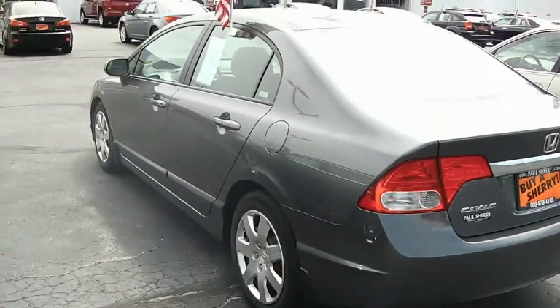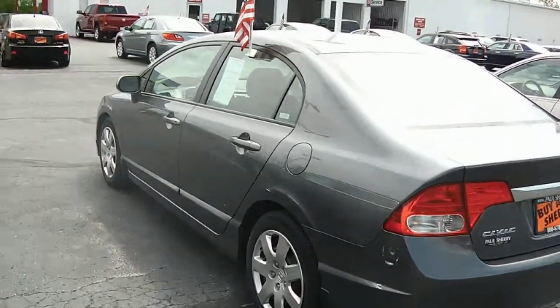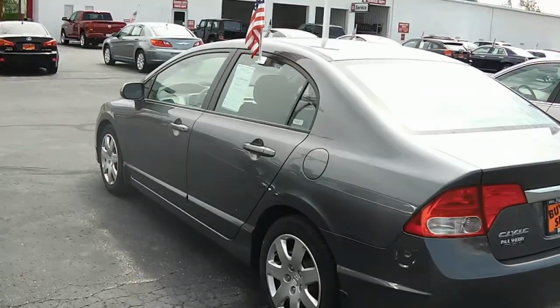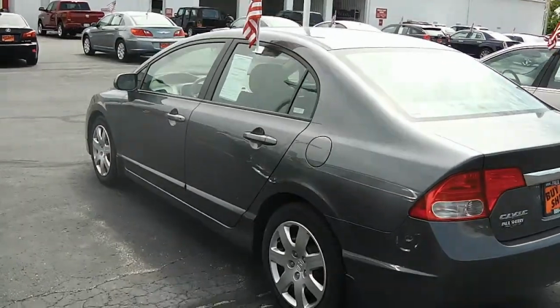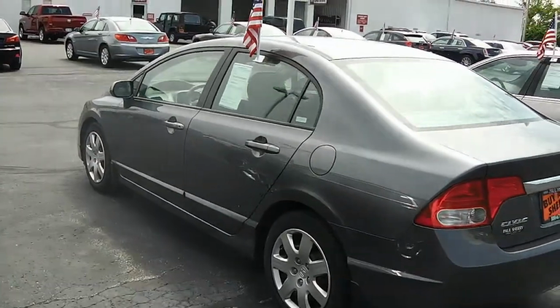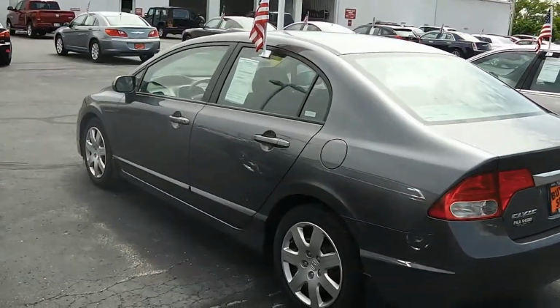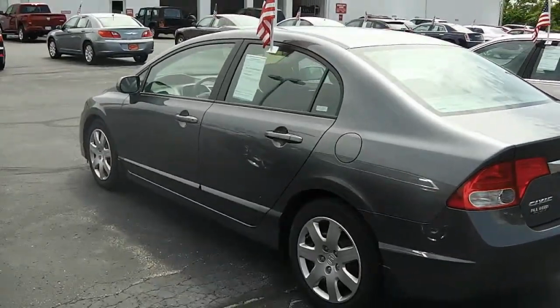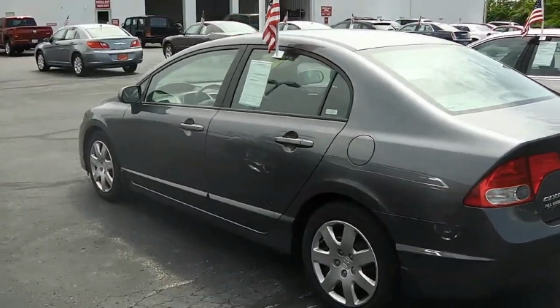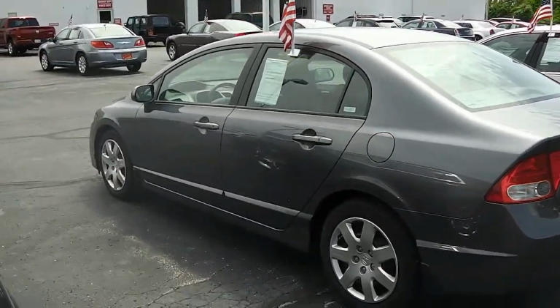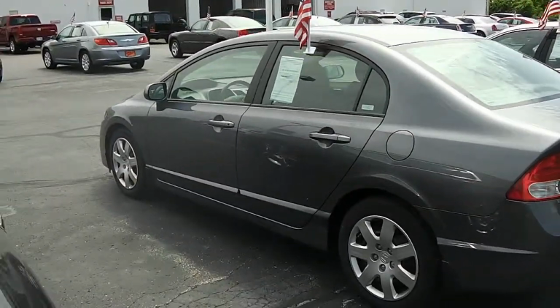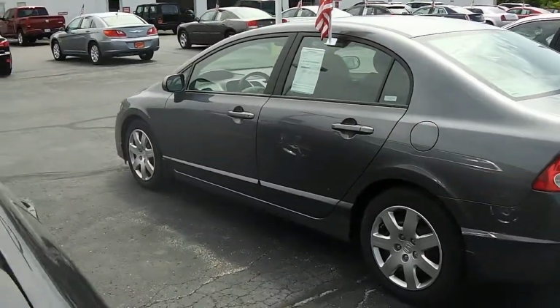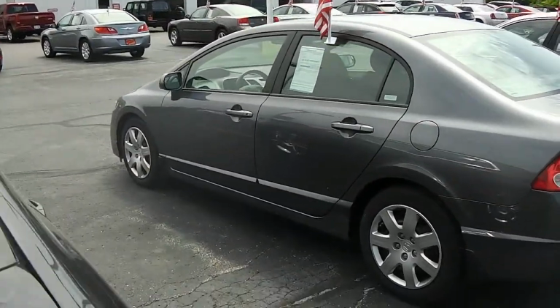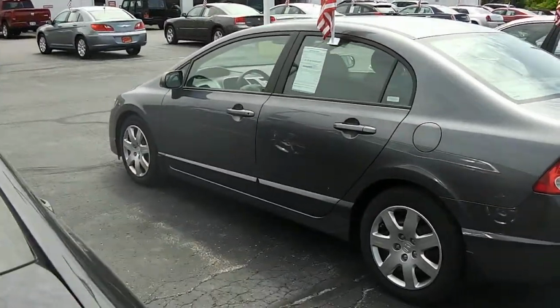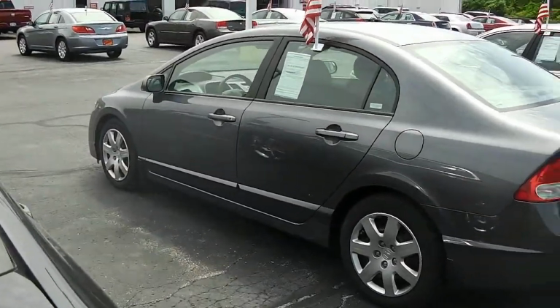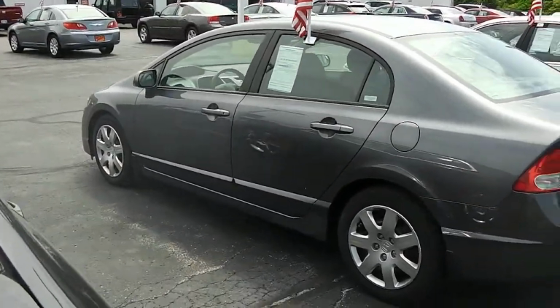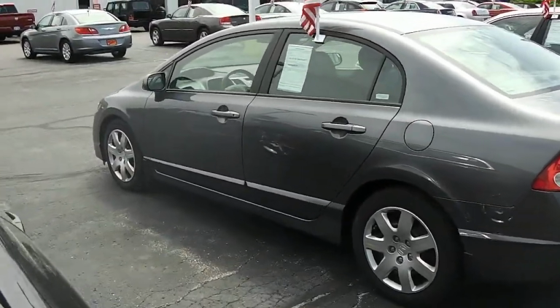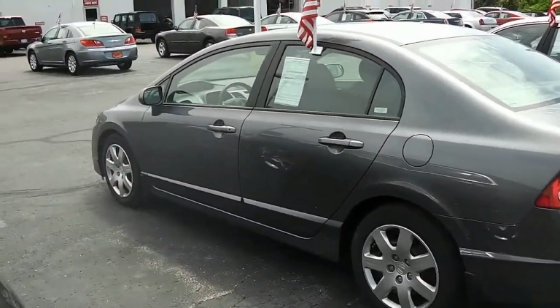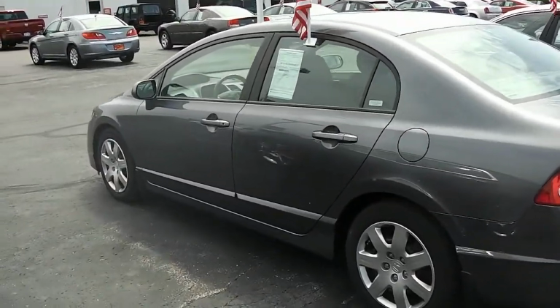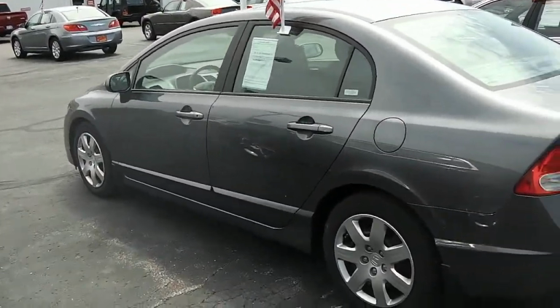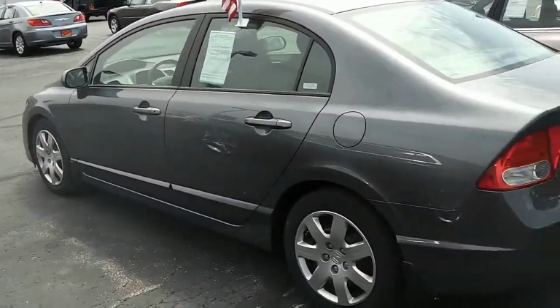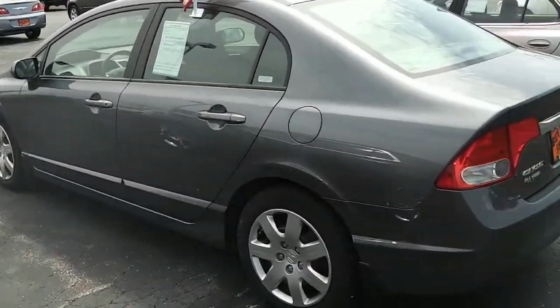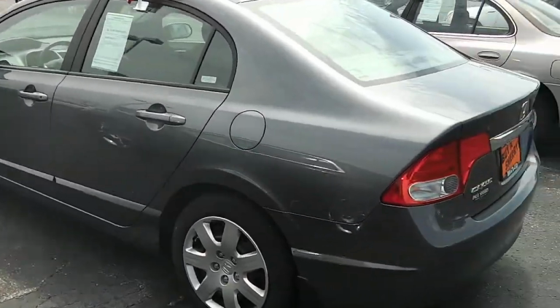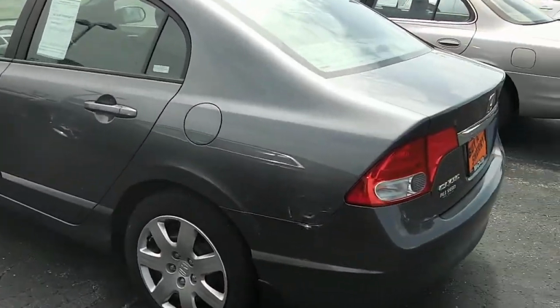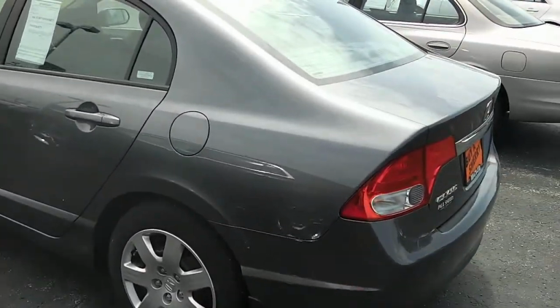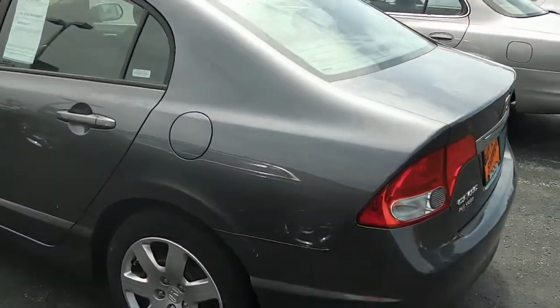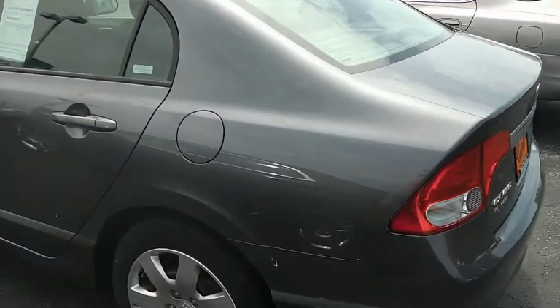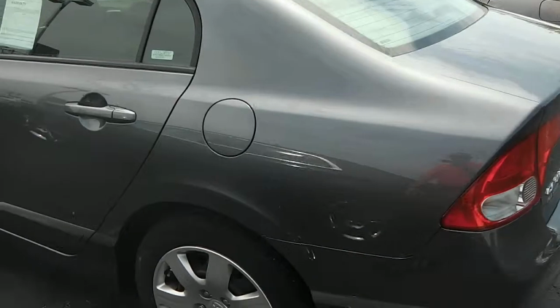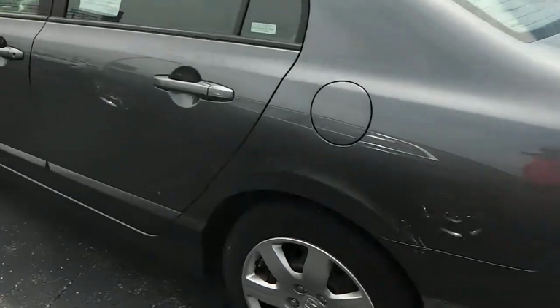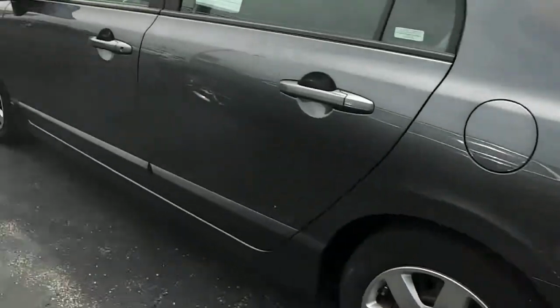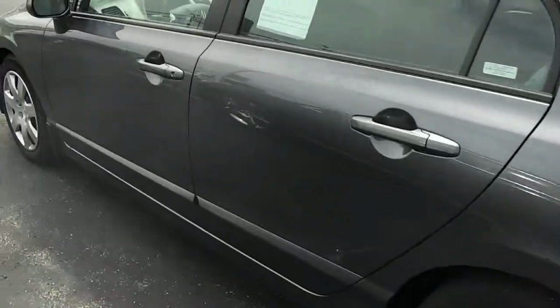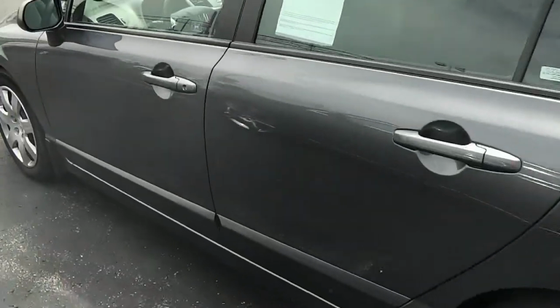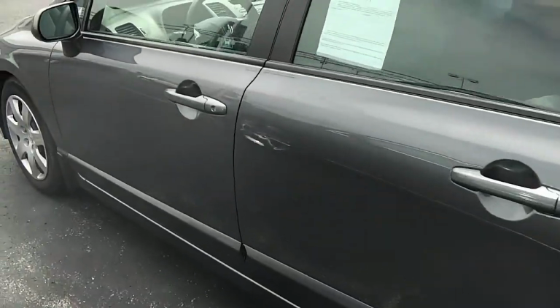You can see the driver side as well — it's a very nice, very clean car with great gas mileage.